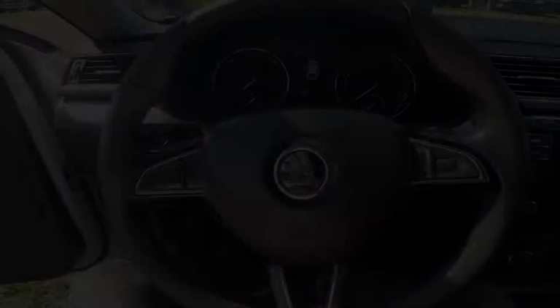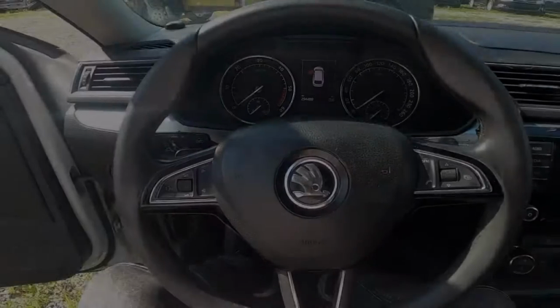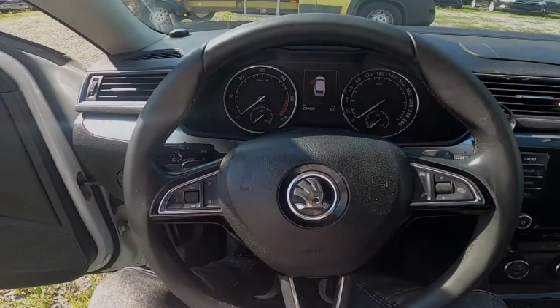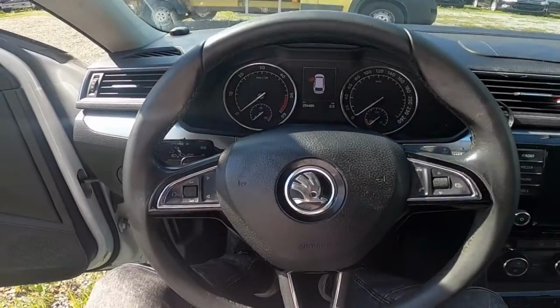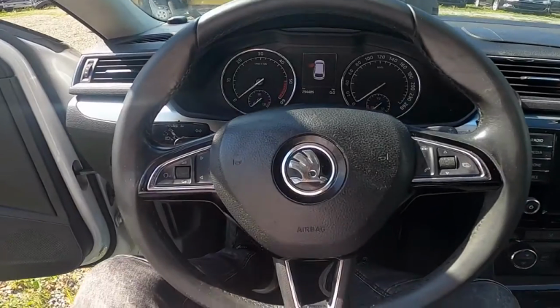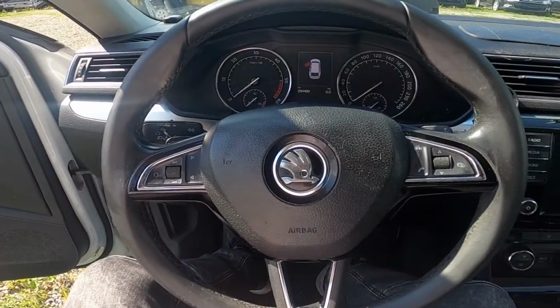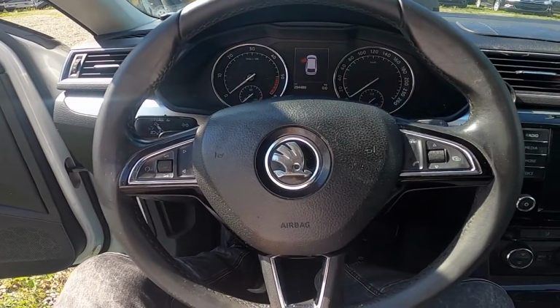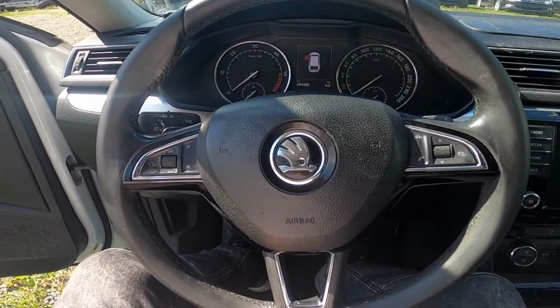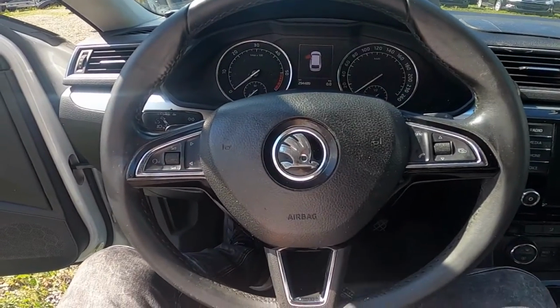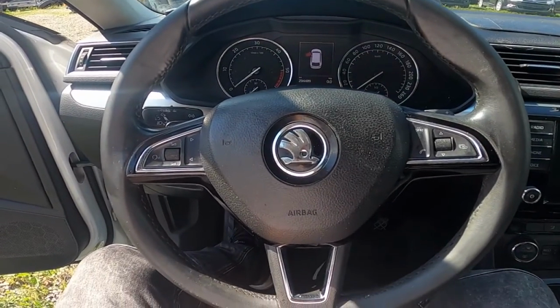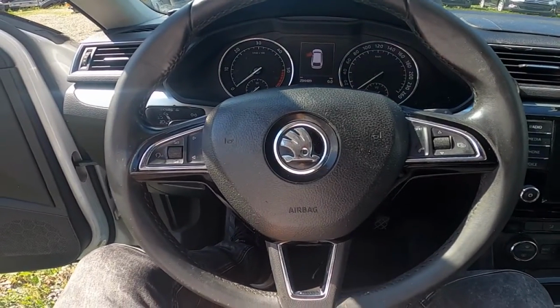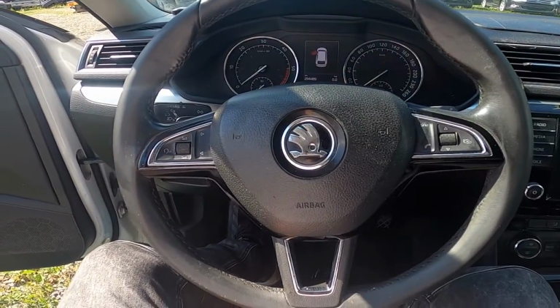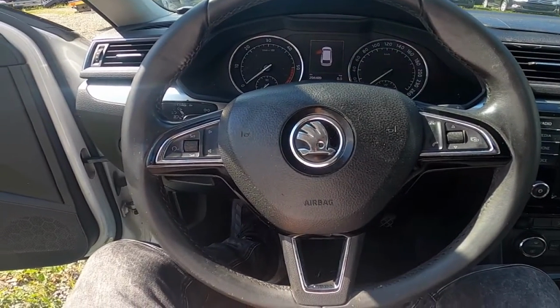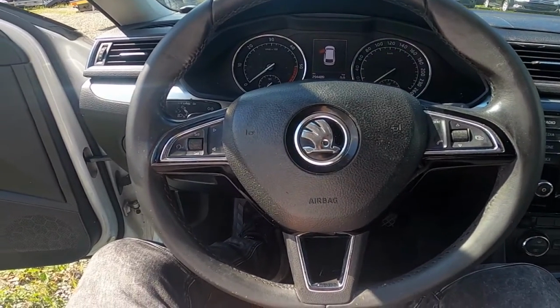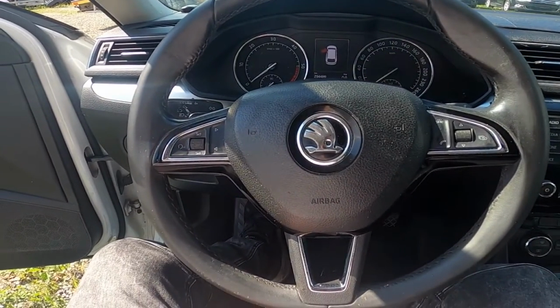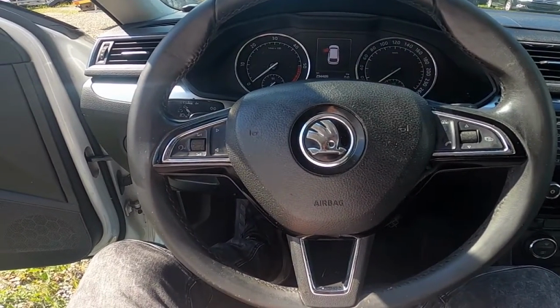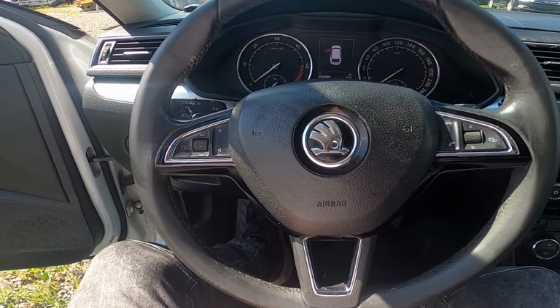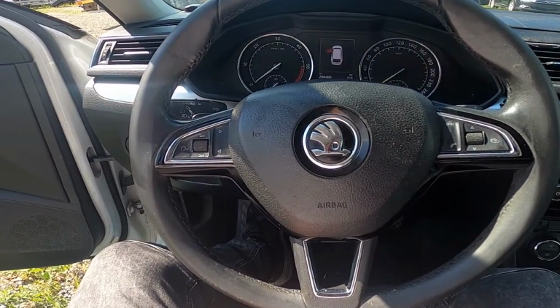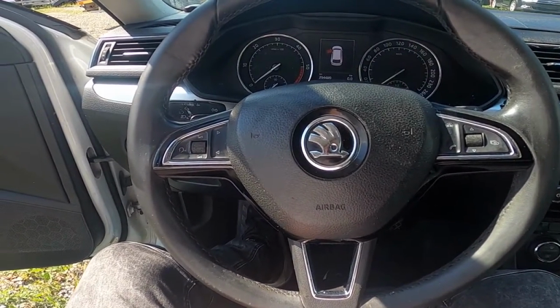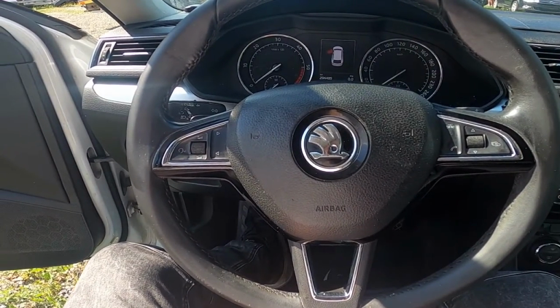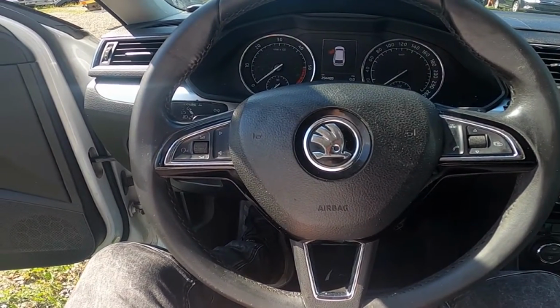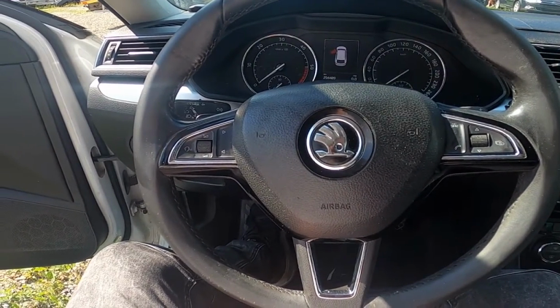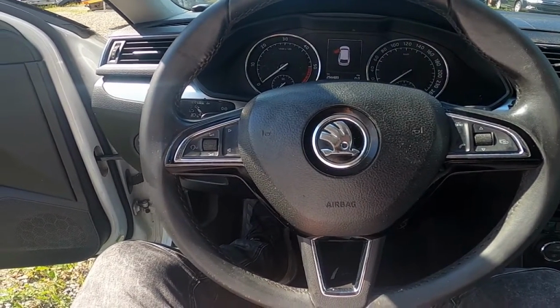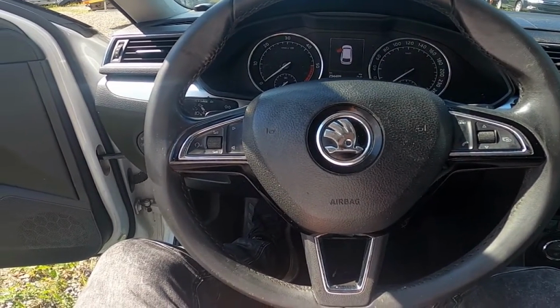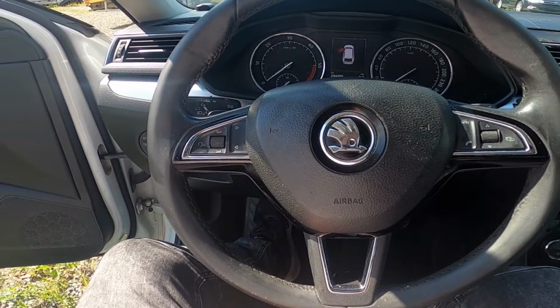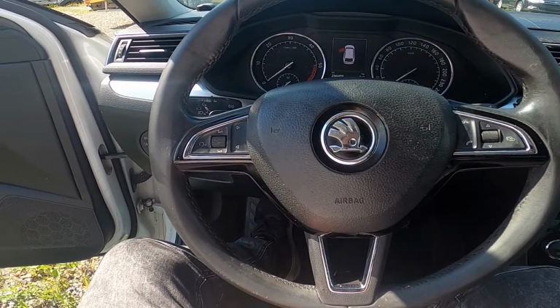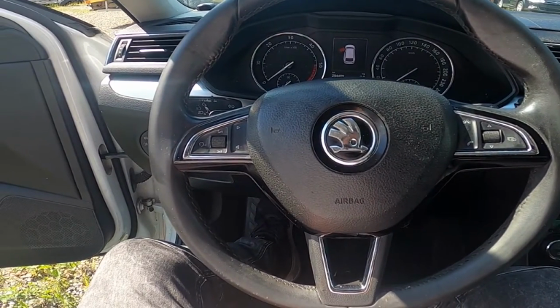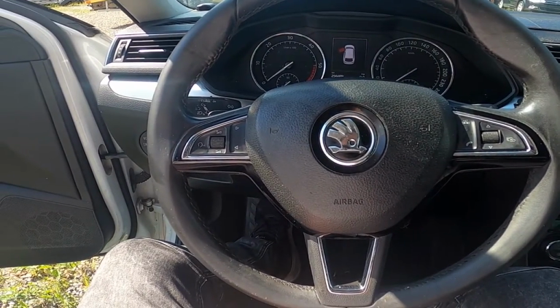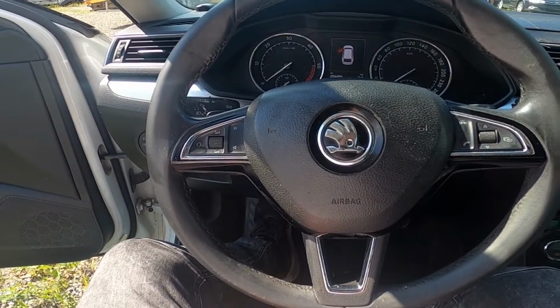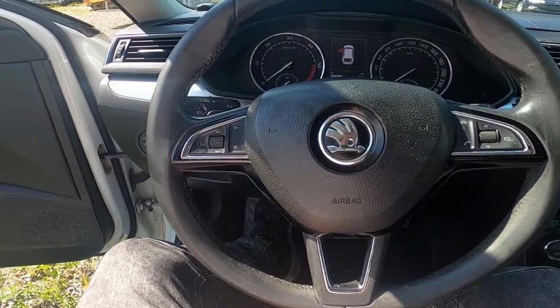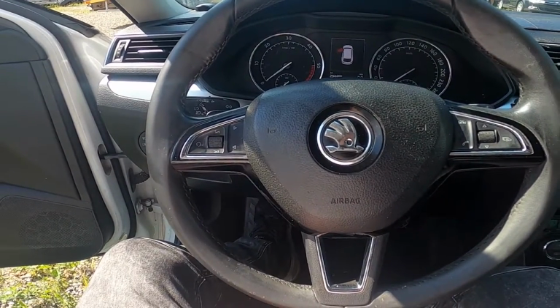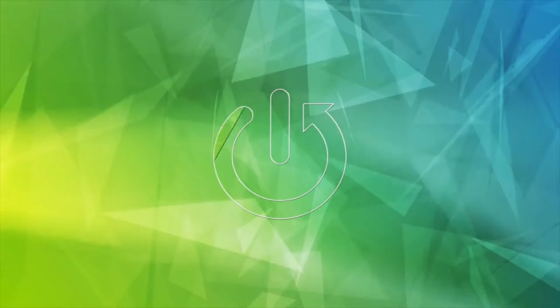Hello, today I'm in Skoda Super B. In this video I'll show you where is the sunglasses compartment.